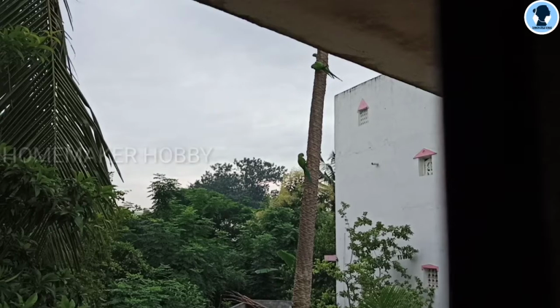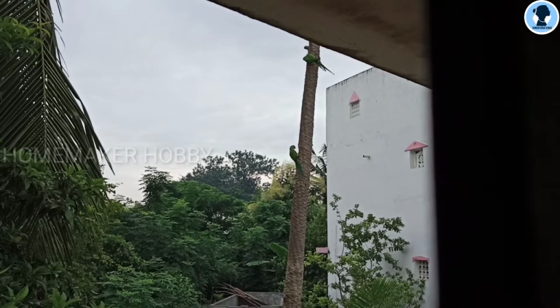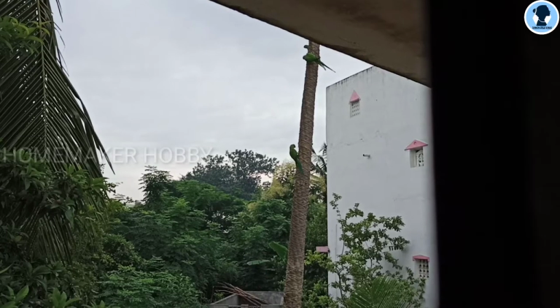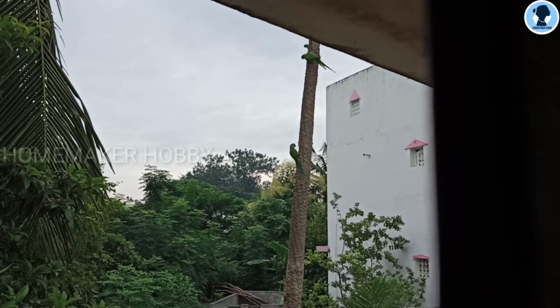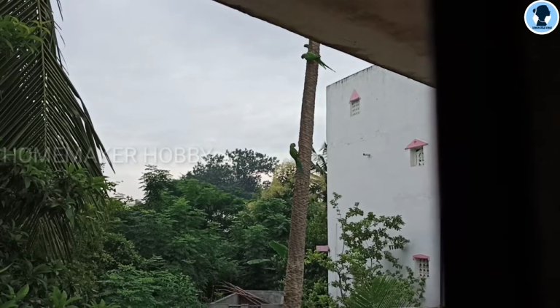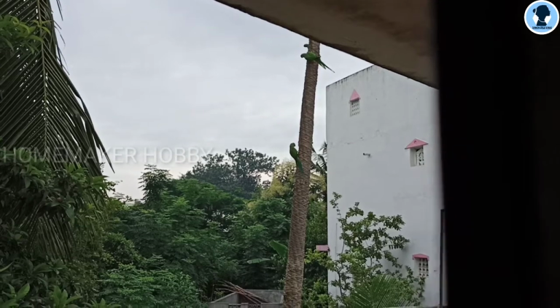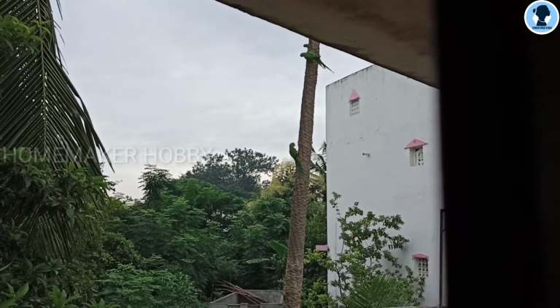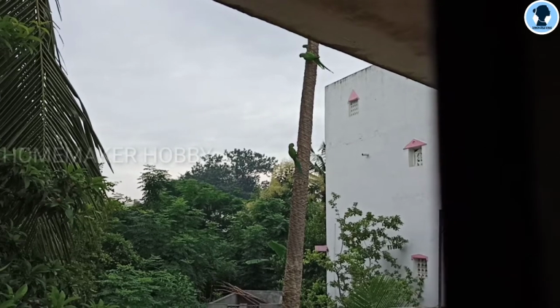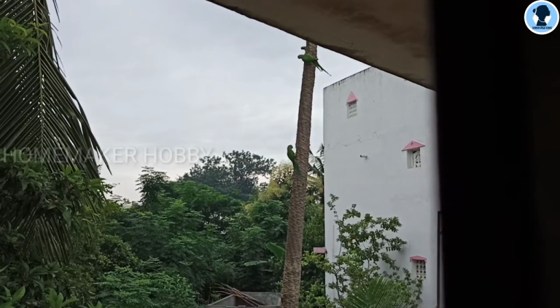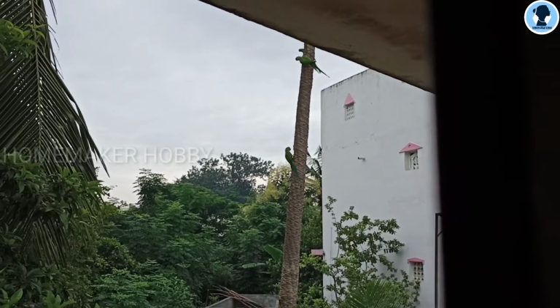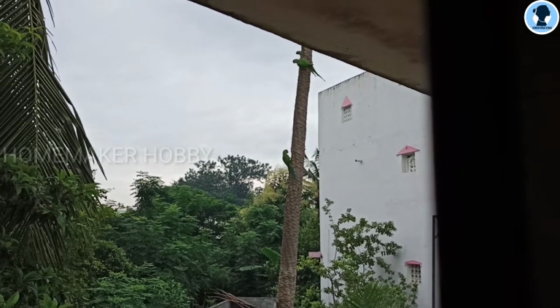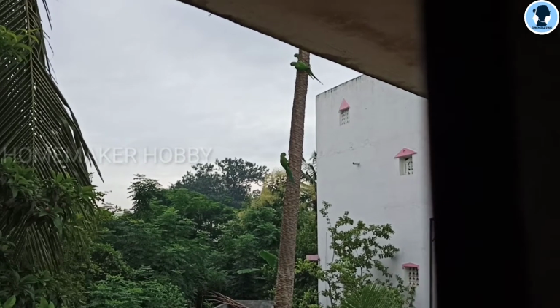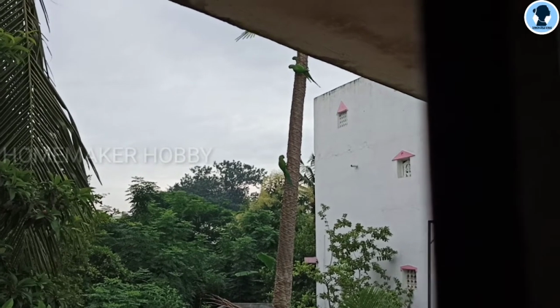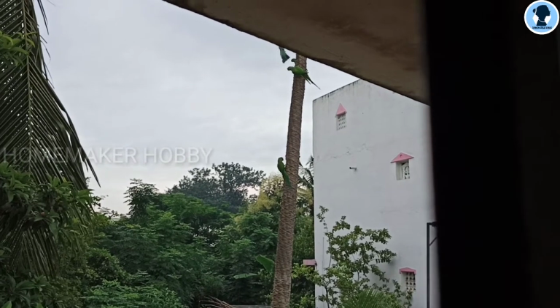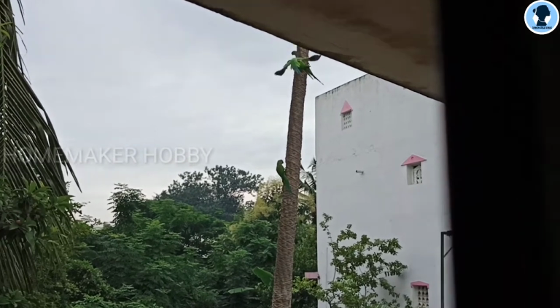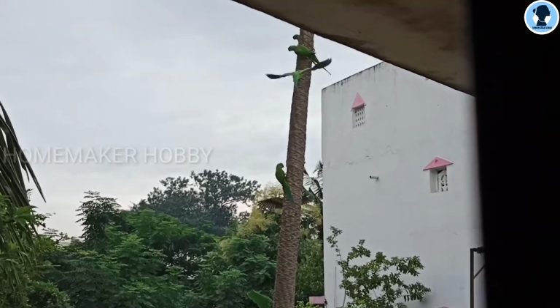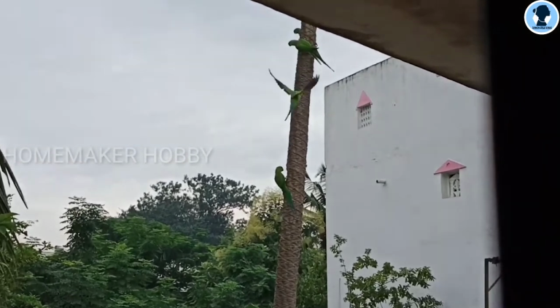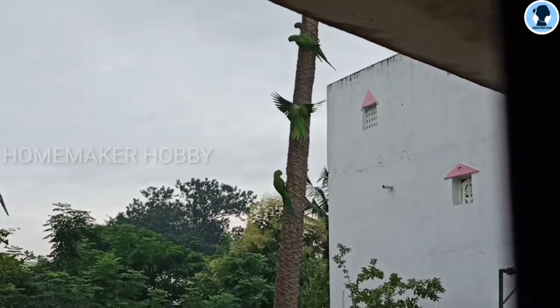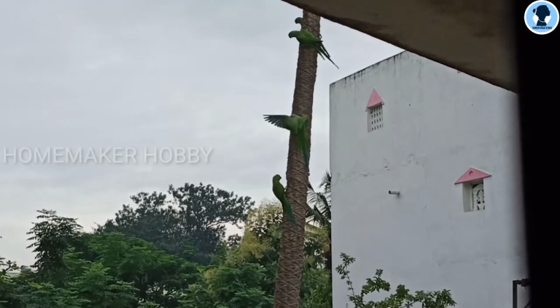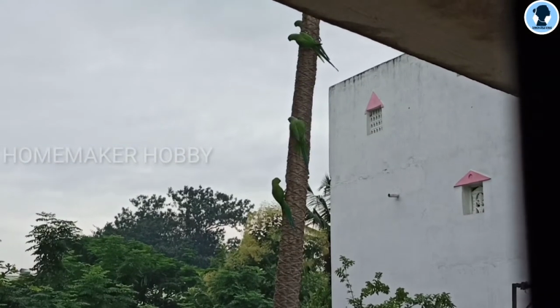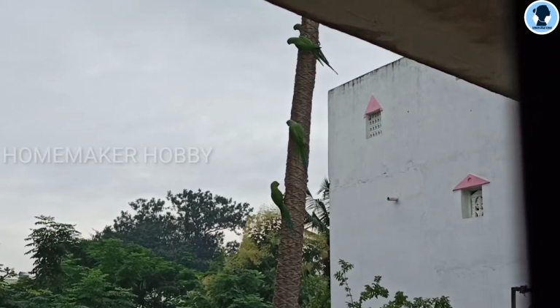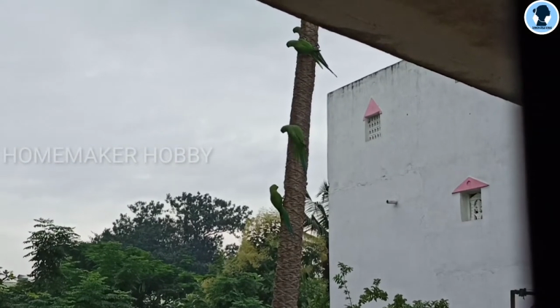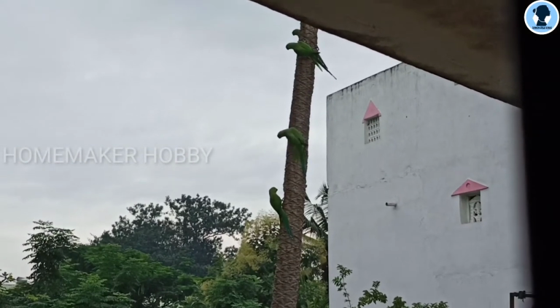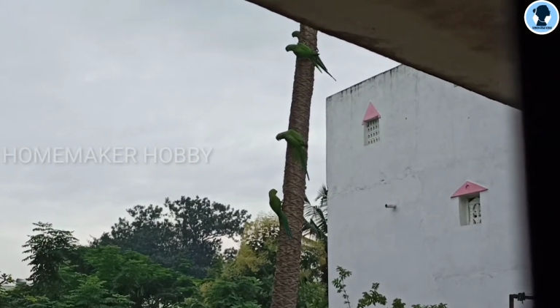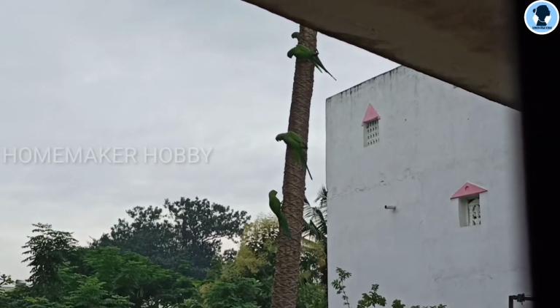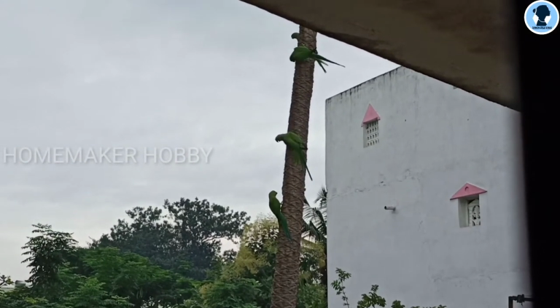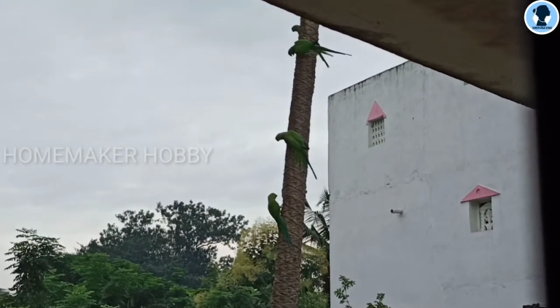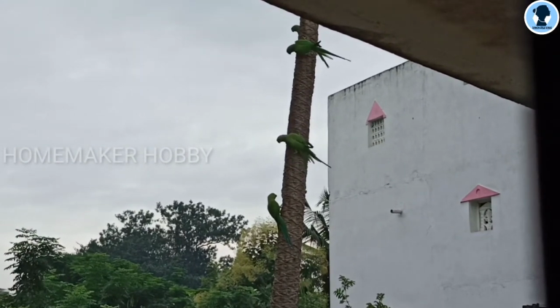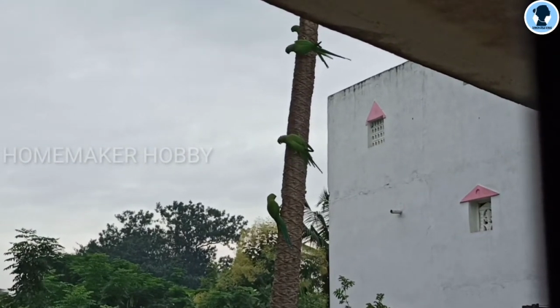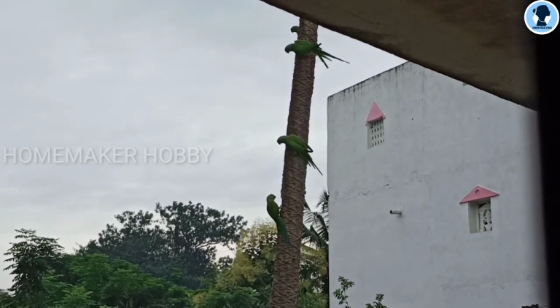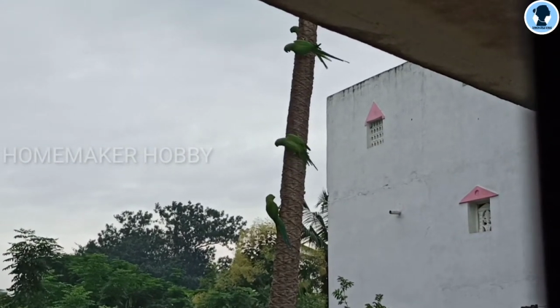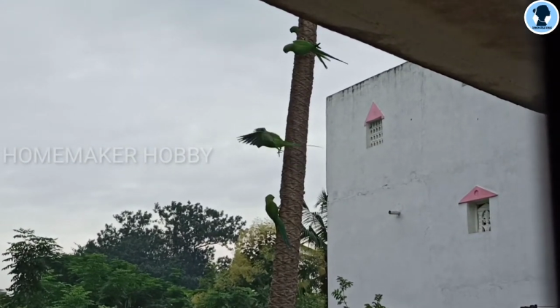Hi! Welcome to Homemaker Hobby! In our channel, I am going to share my one day vlog.